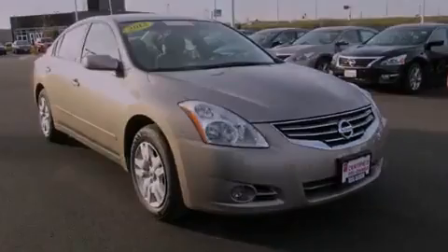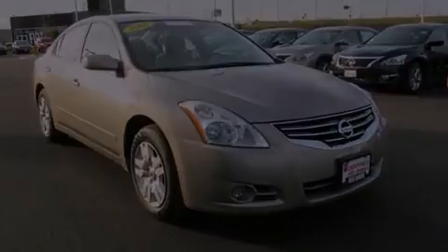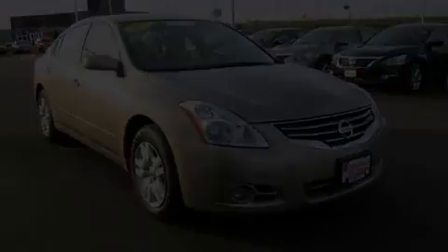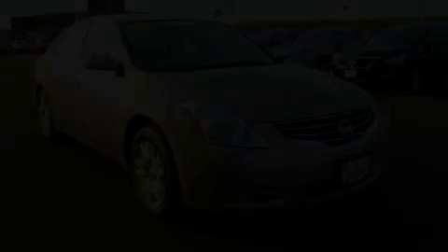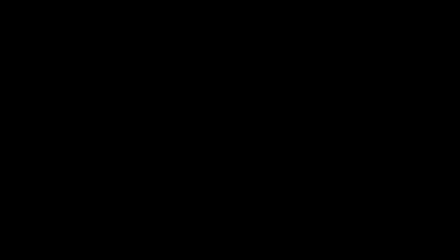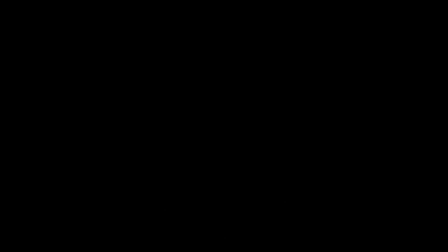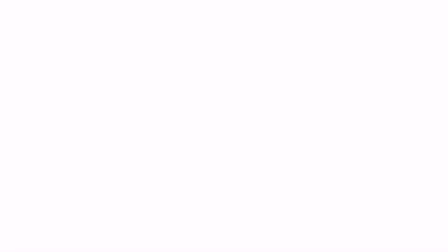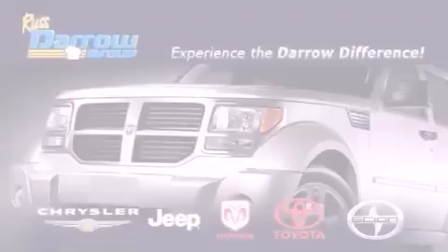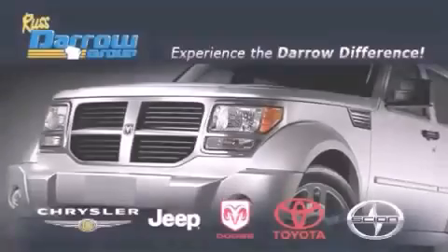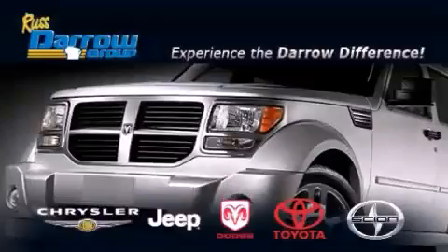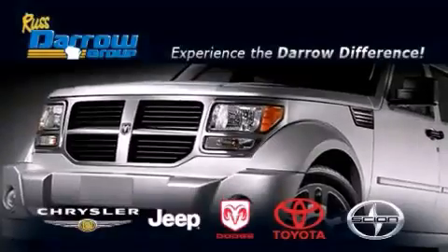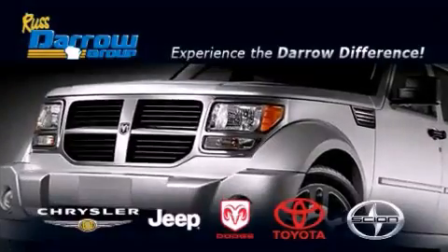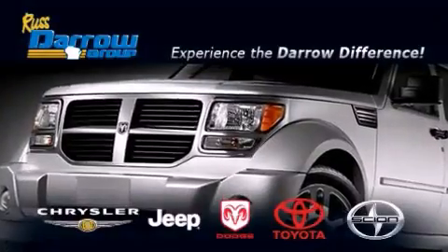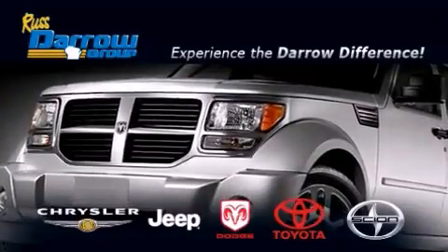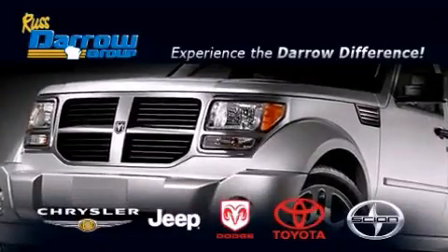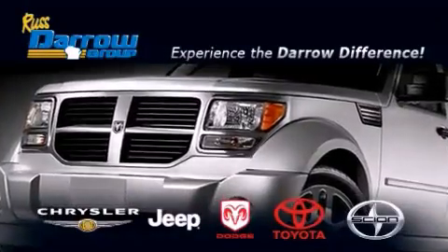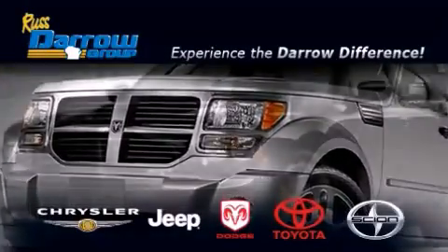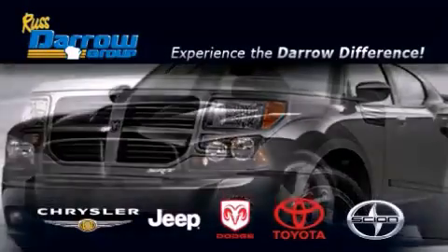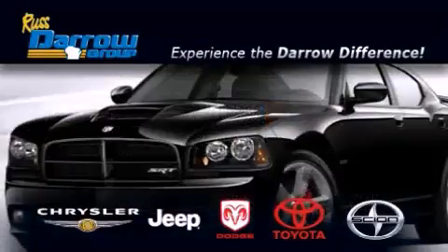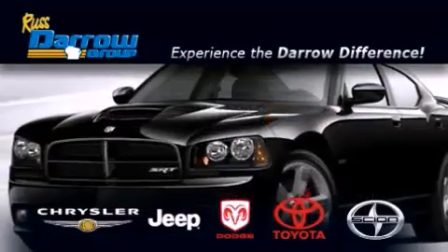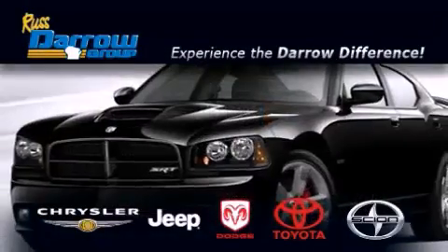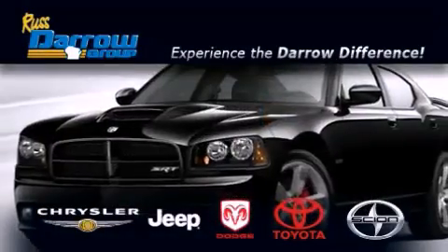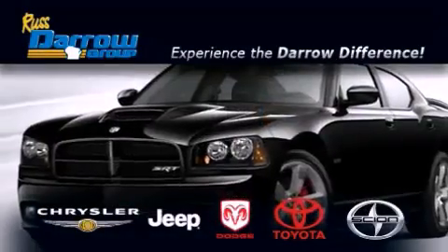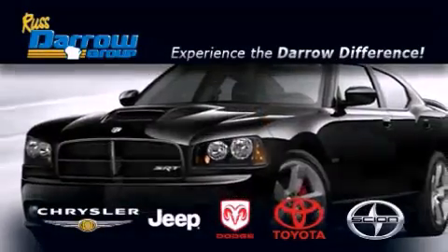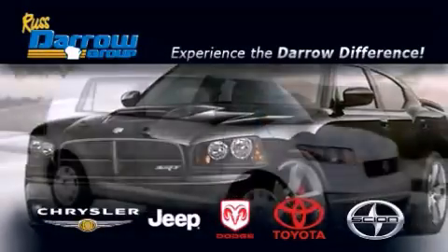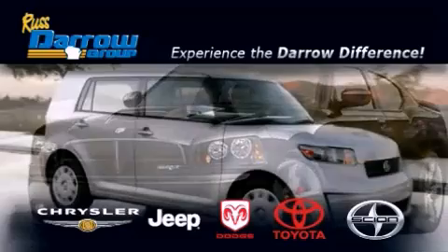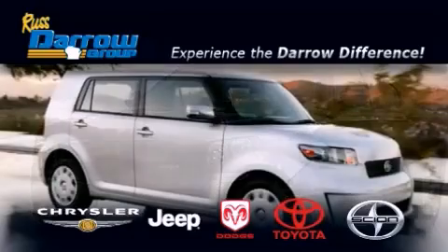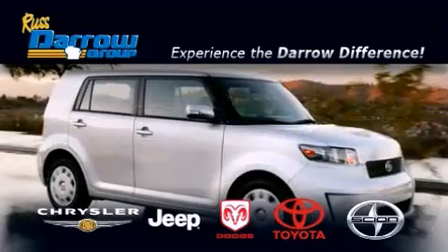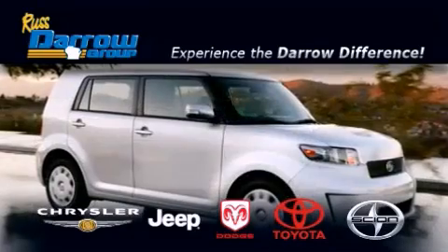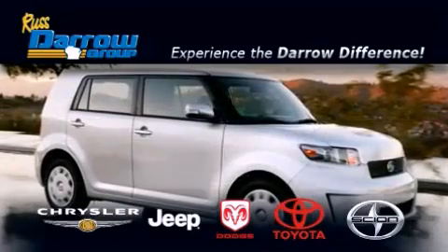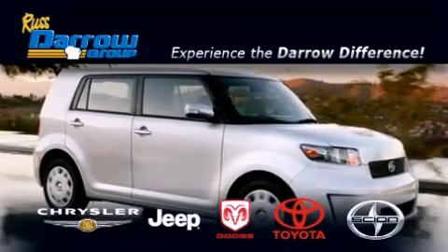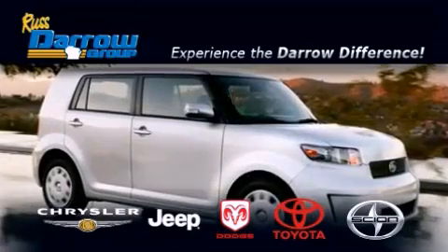Get the Darrow difference today, only at Russ Darrow Toyota Scion Chrysler Jeep Dodge West Bend.